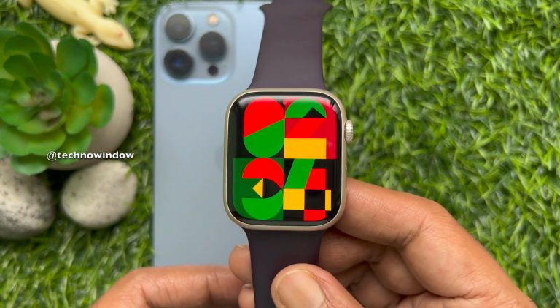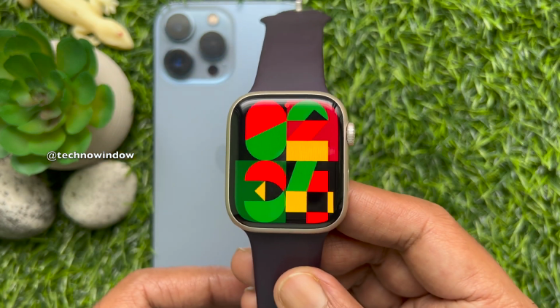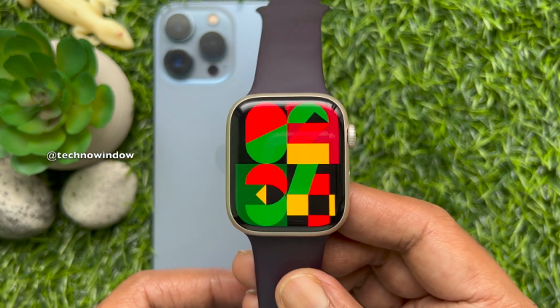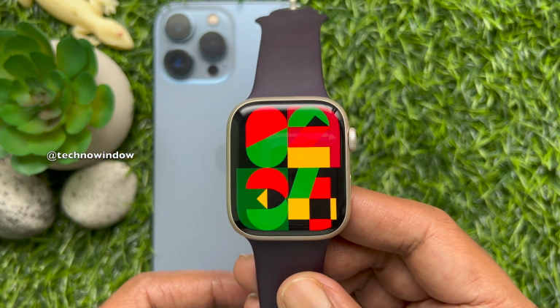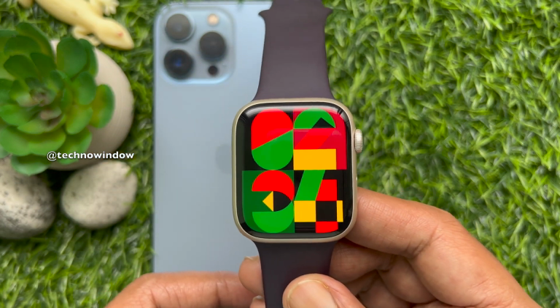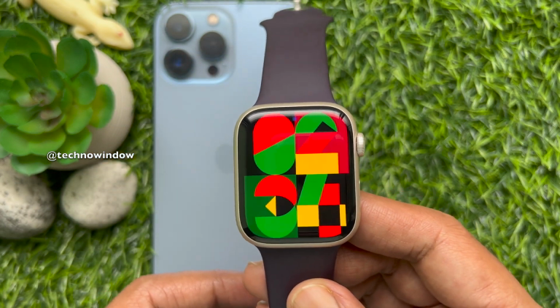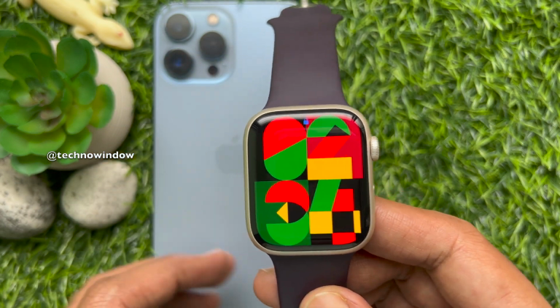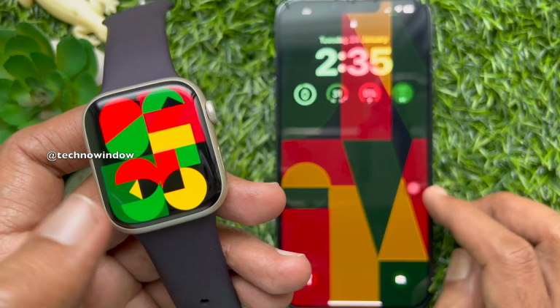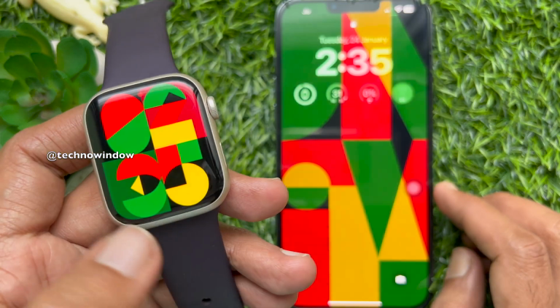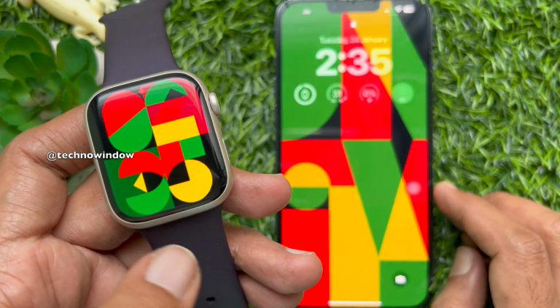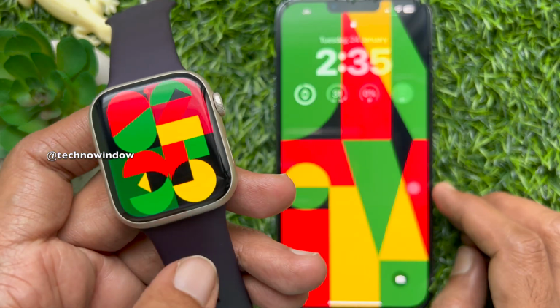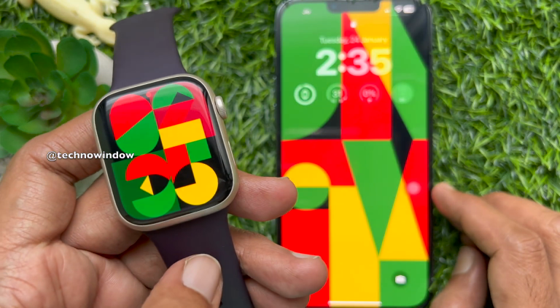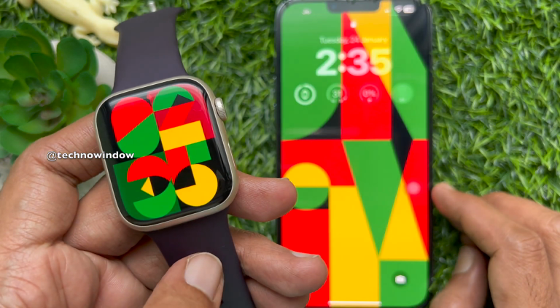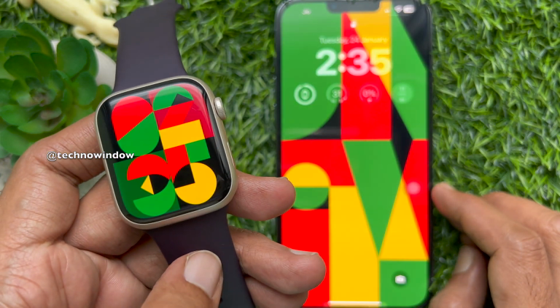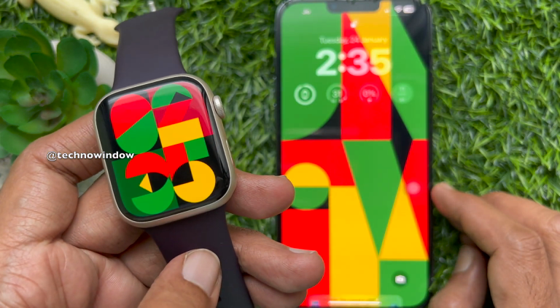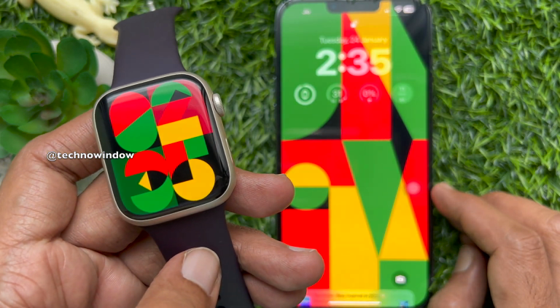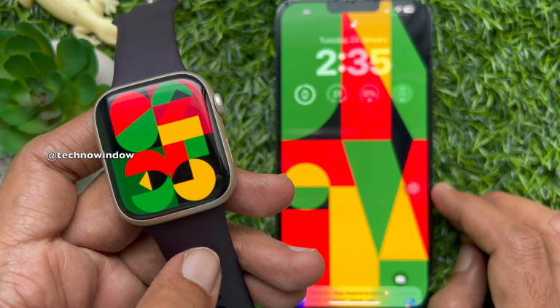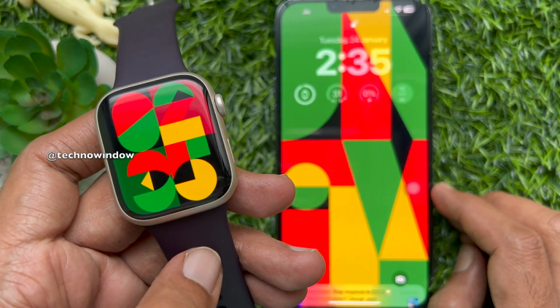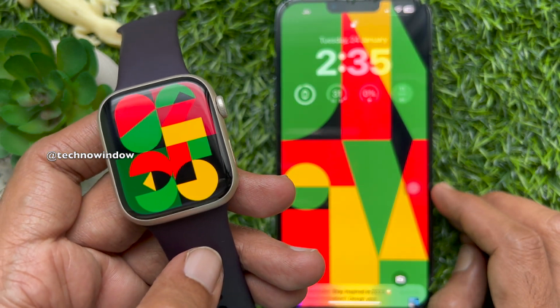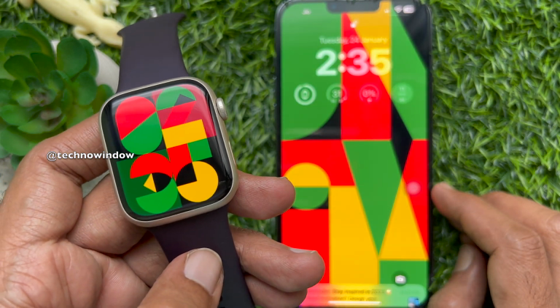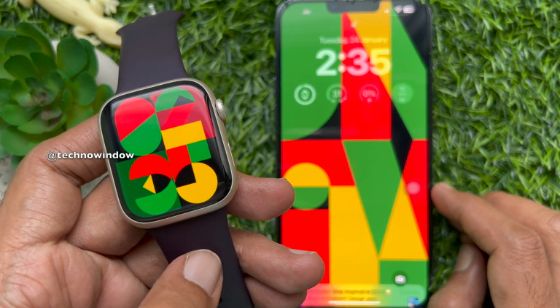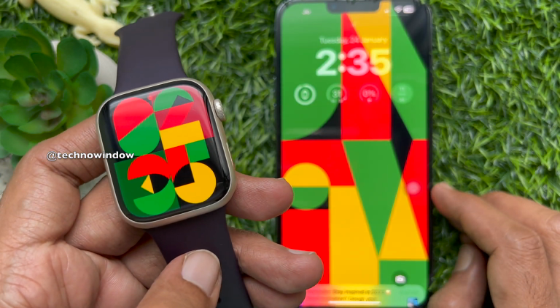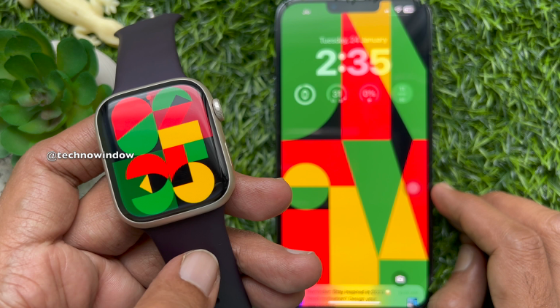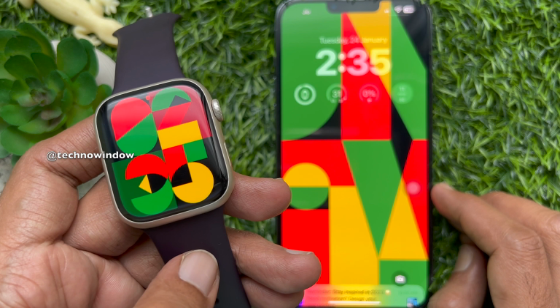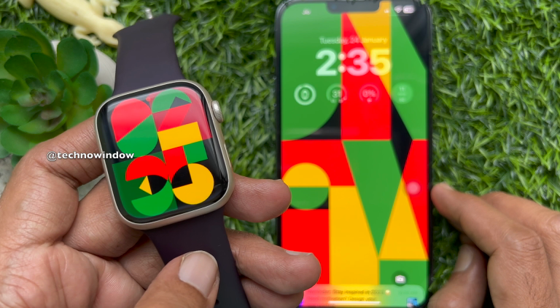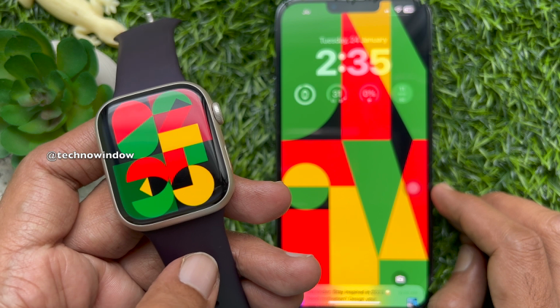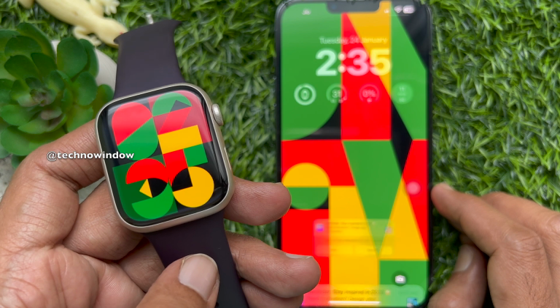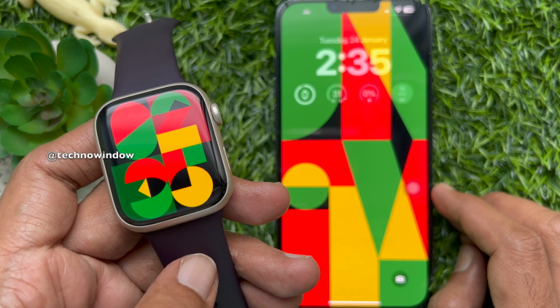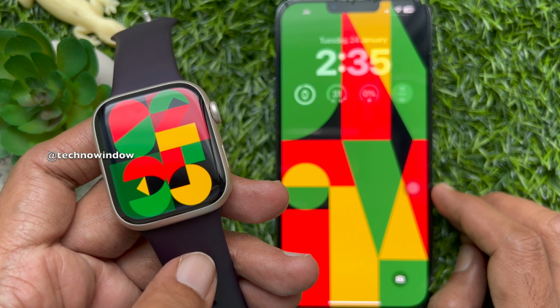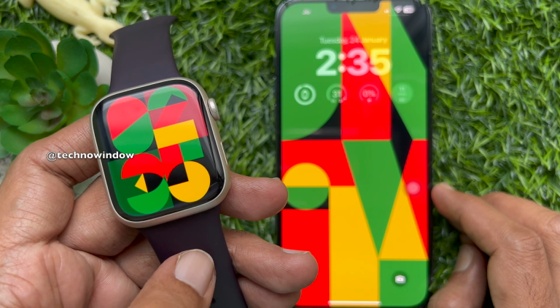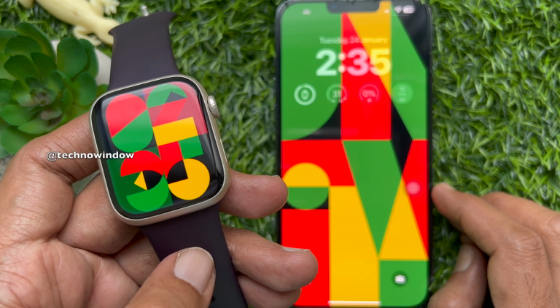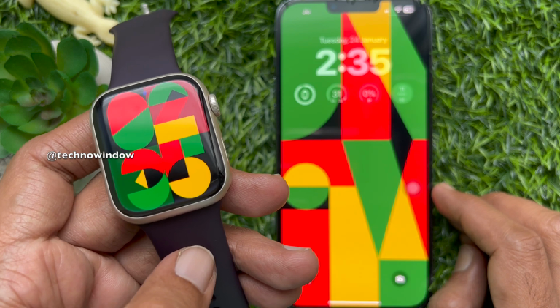So these are the steps to add the Unity Apple Watch face to Apple Watch.